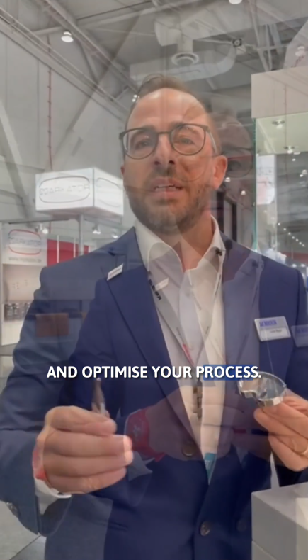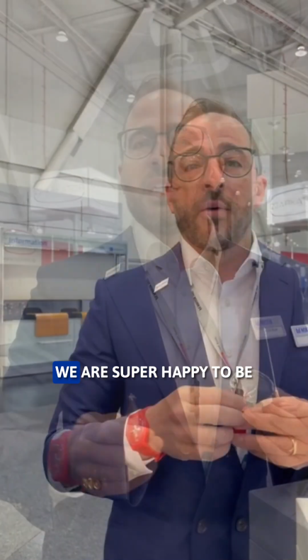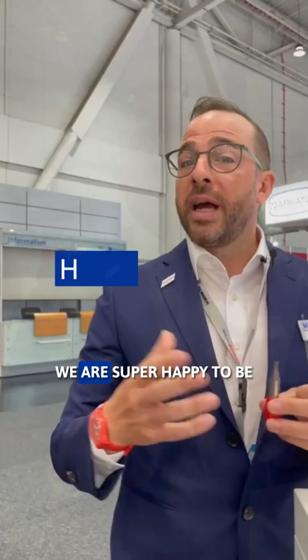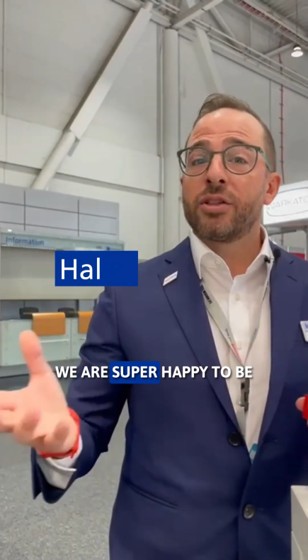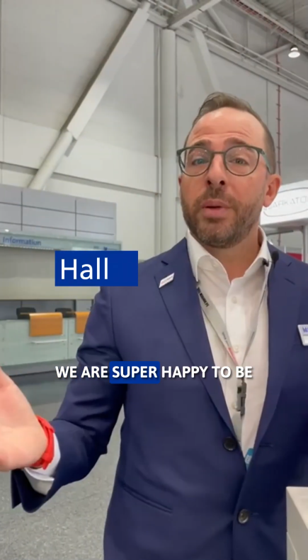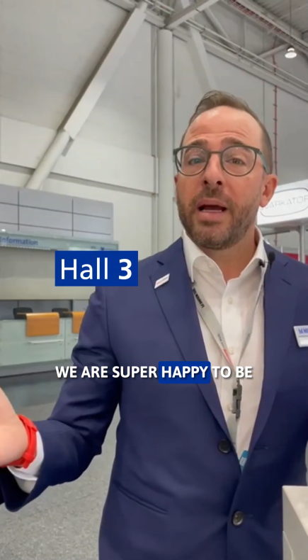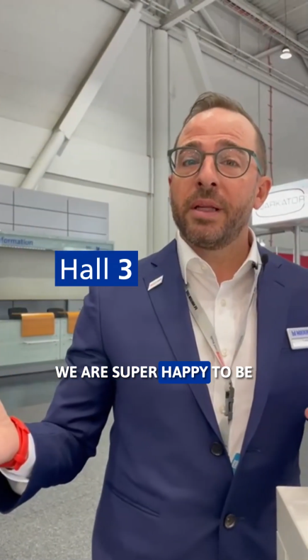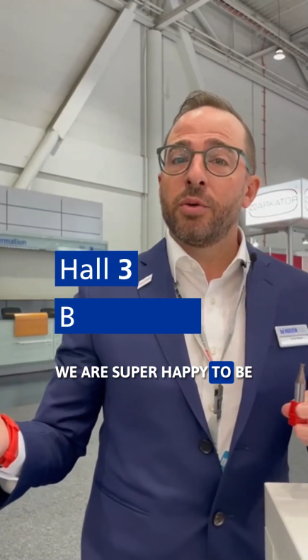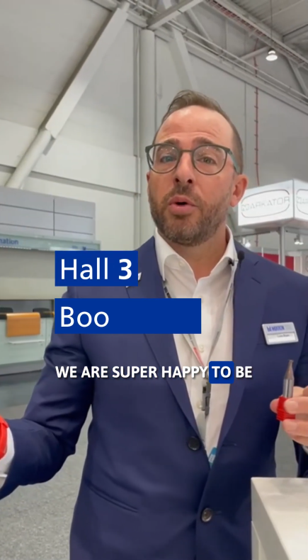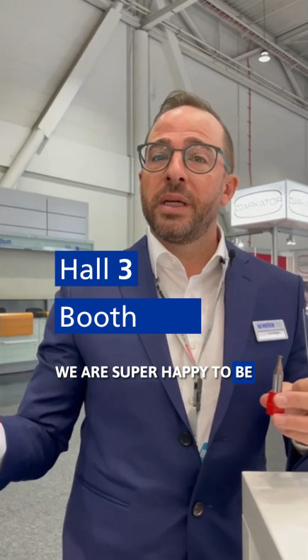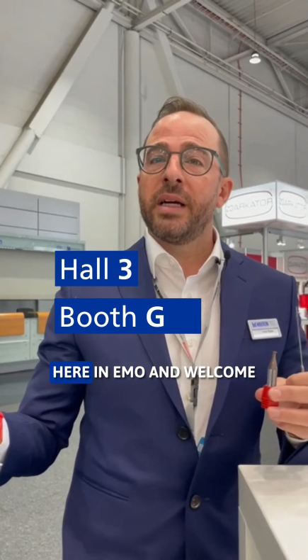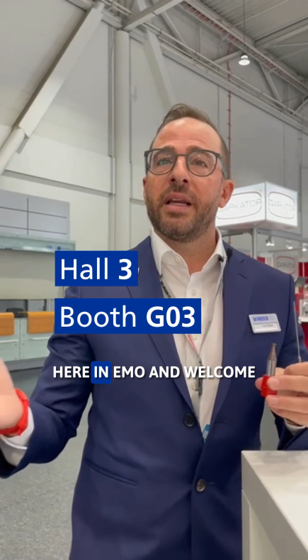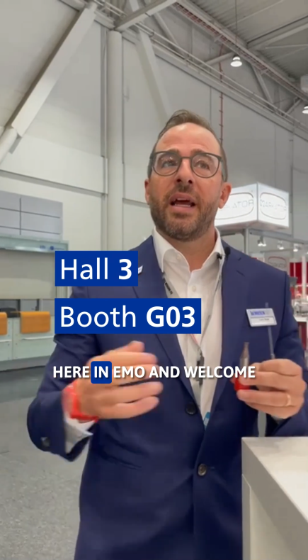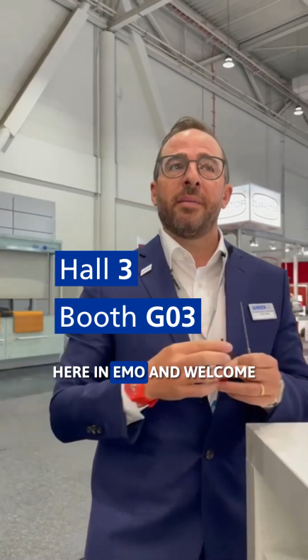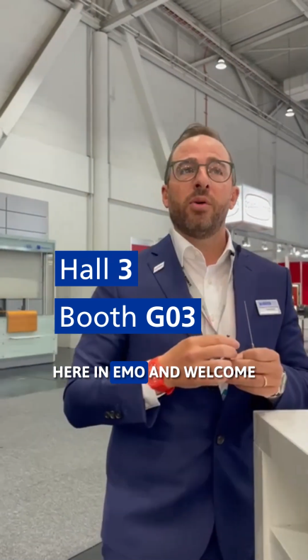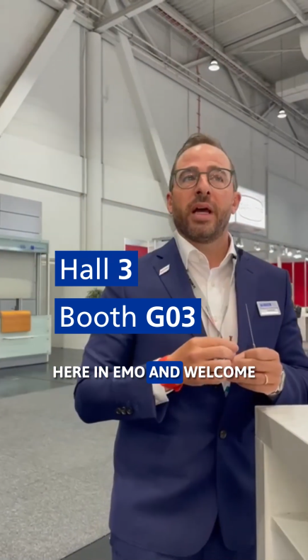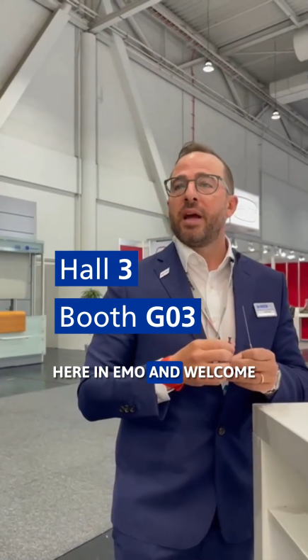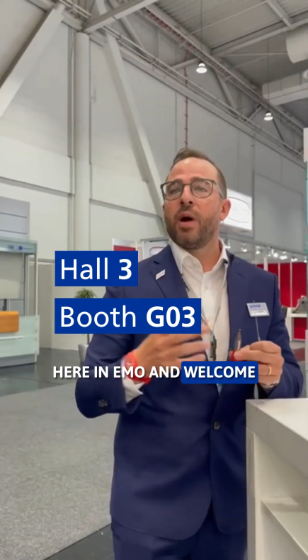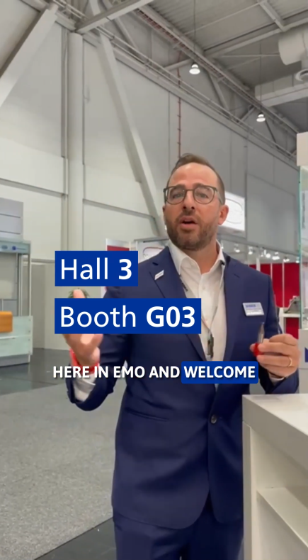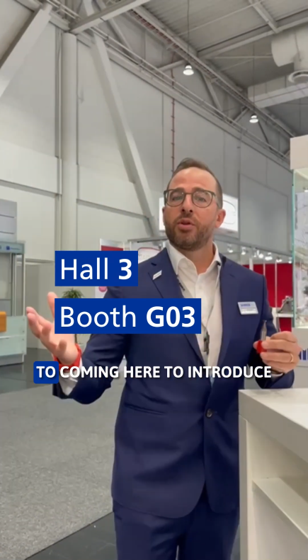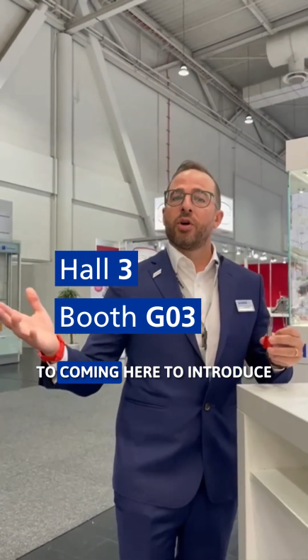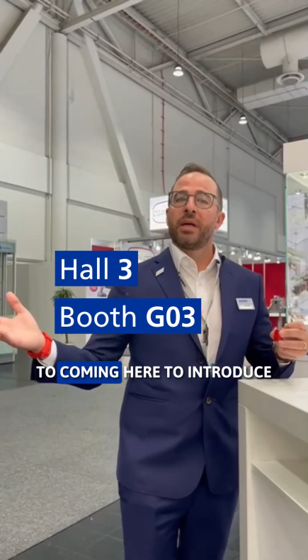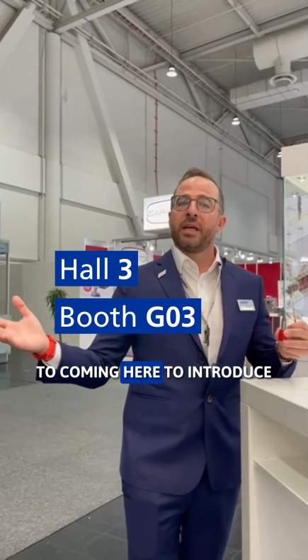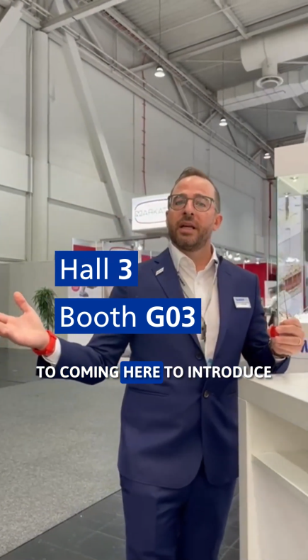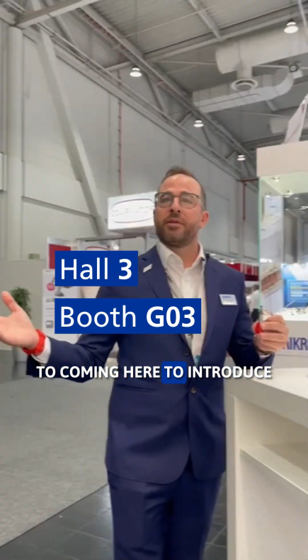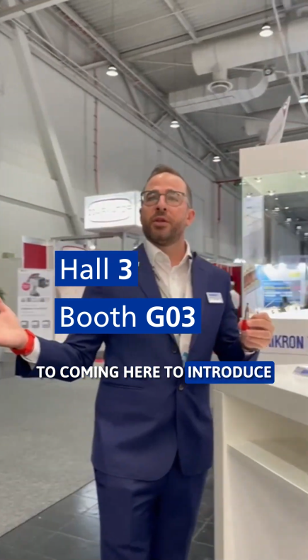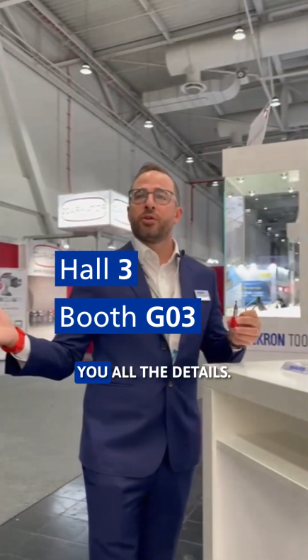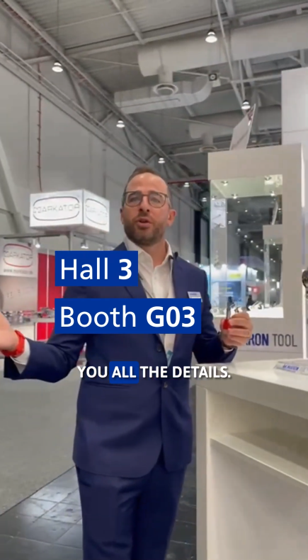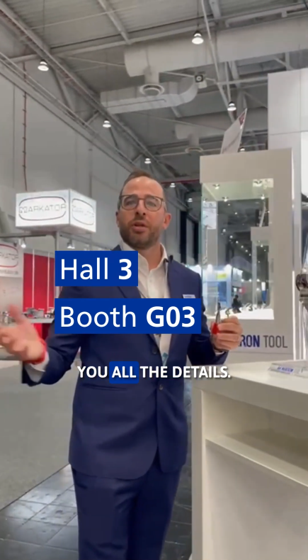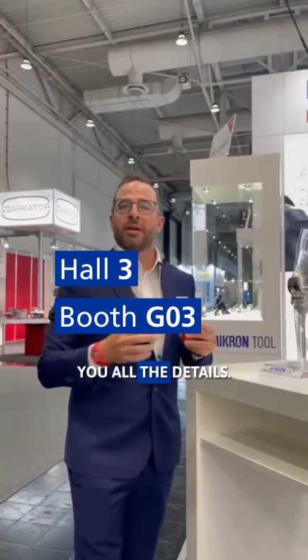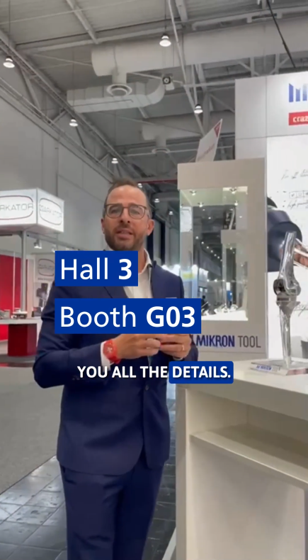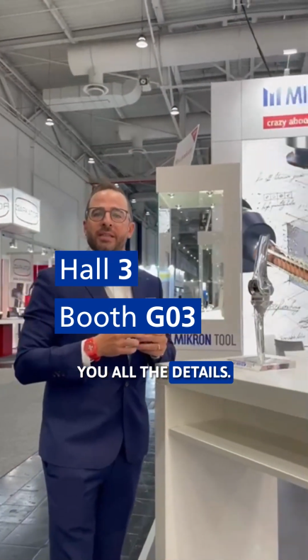We are super happy to be here at AEMO and welcome everyone coming here to see all our products.